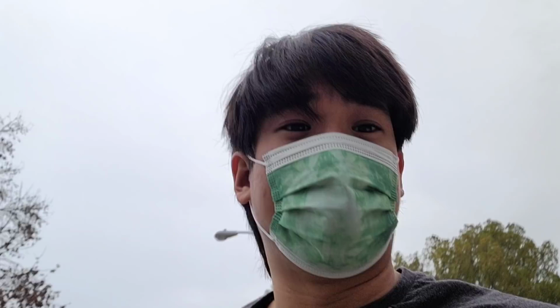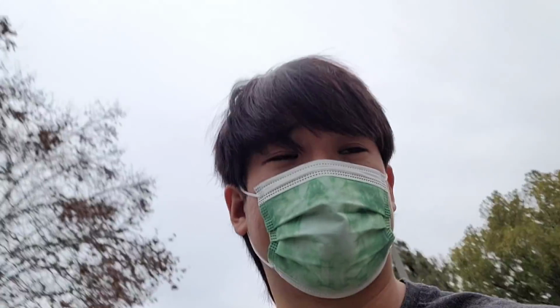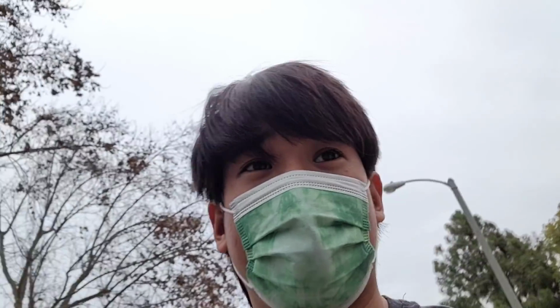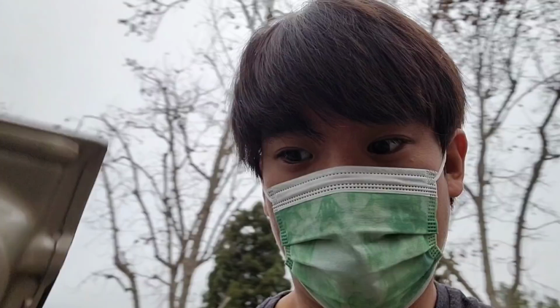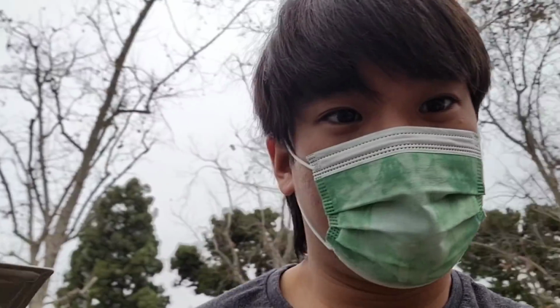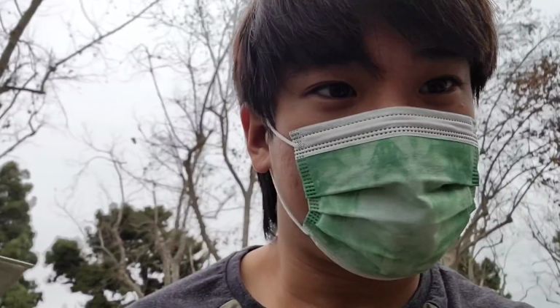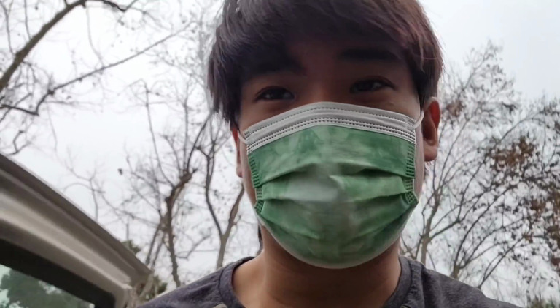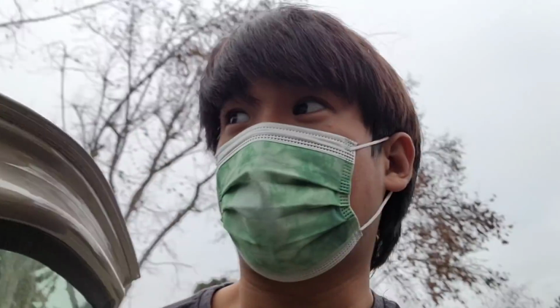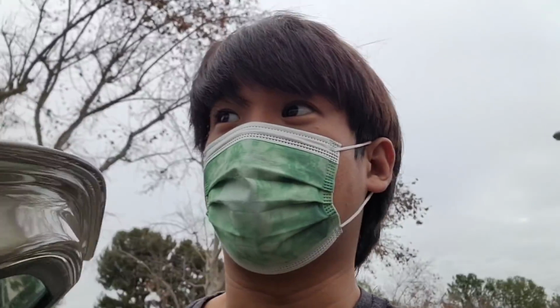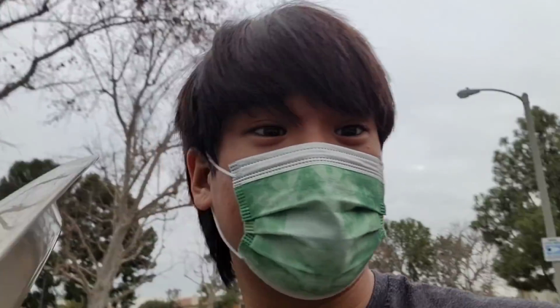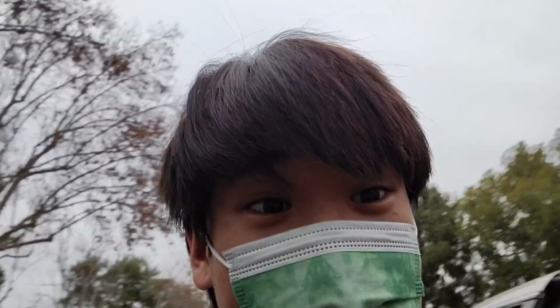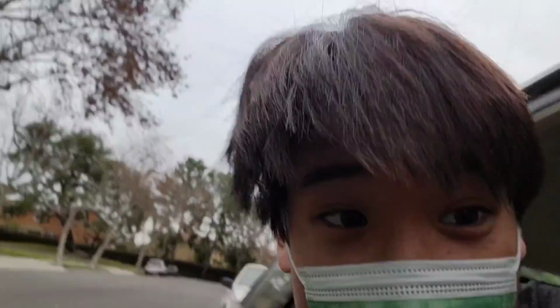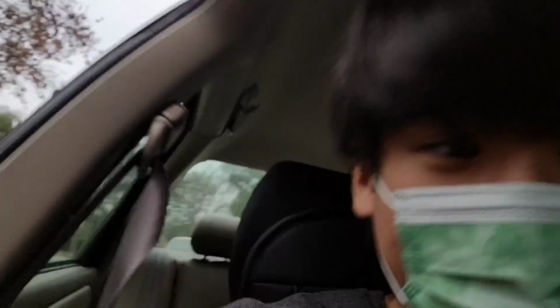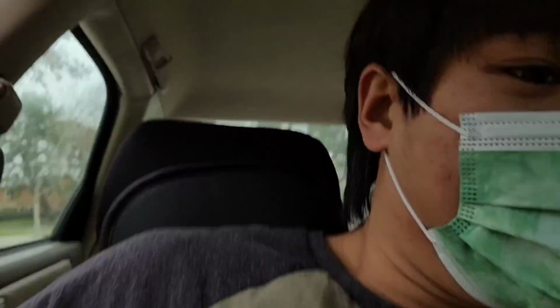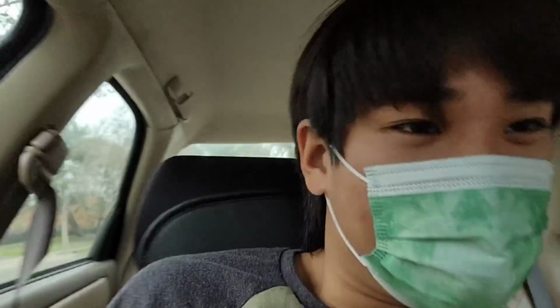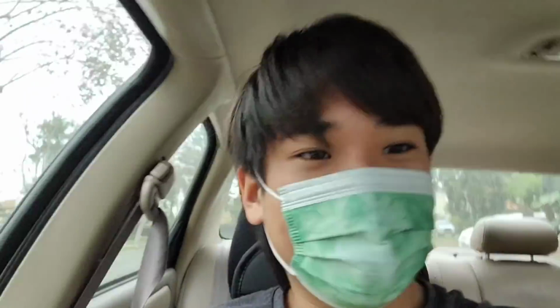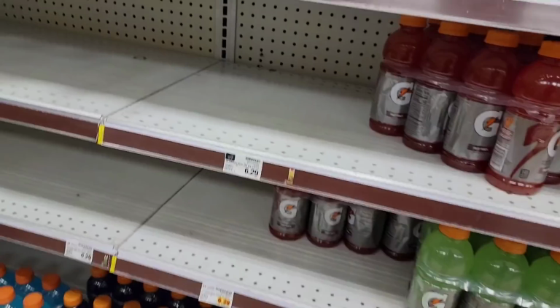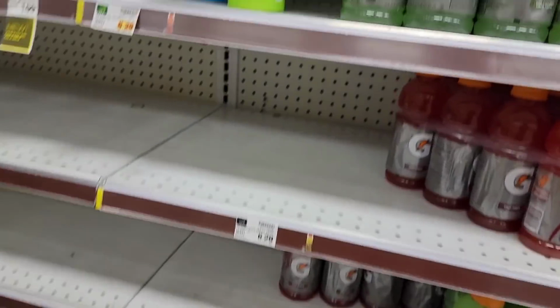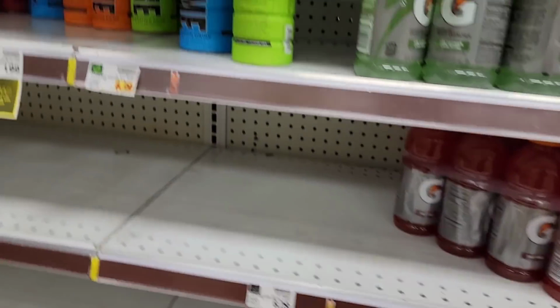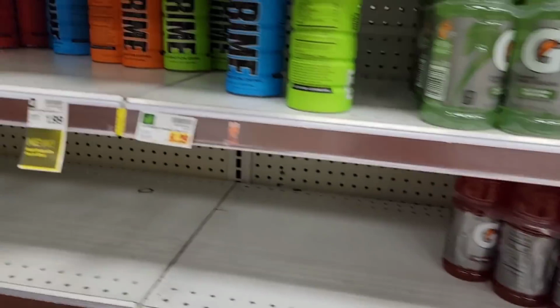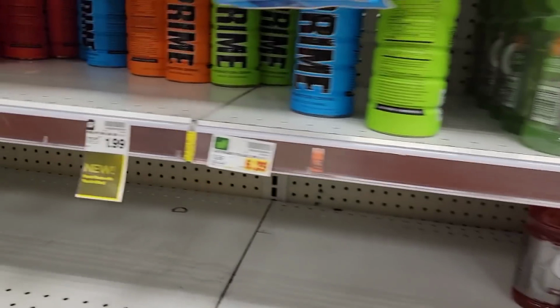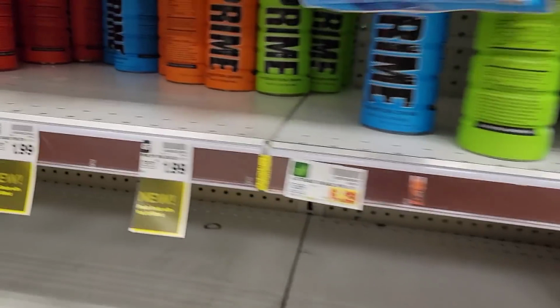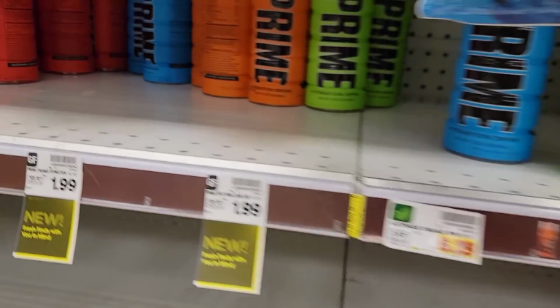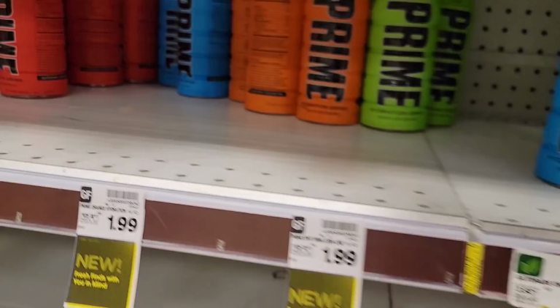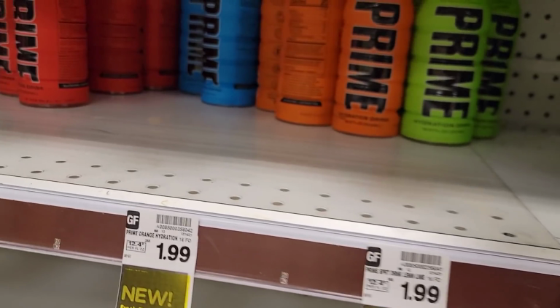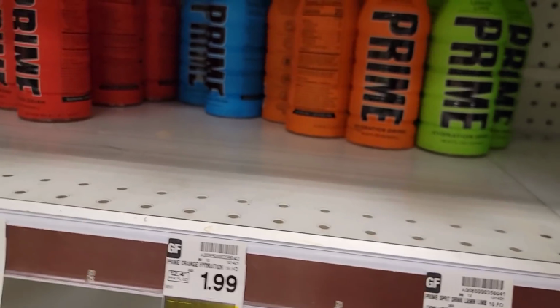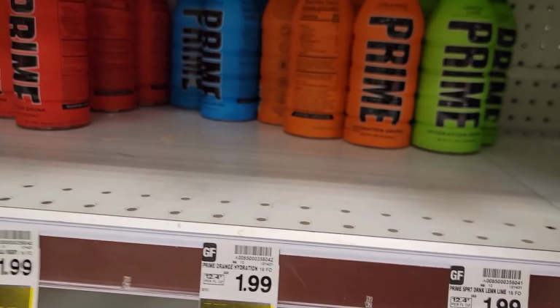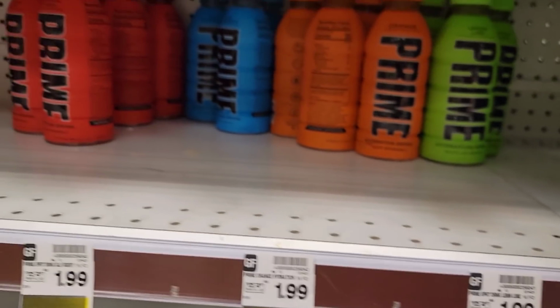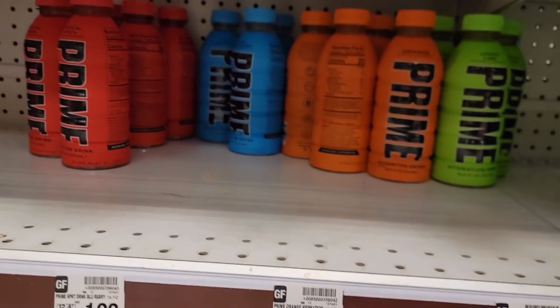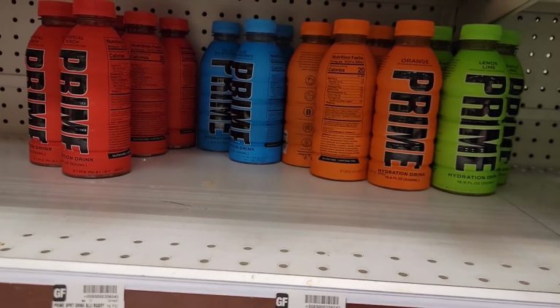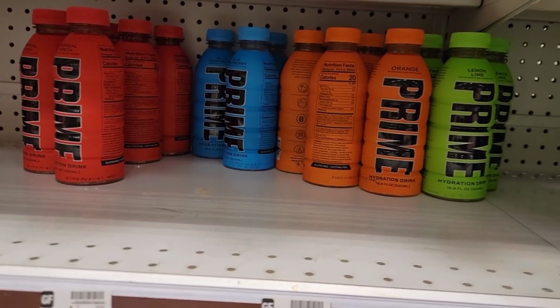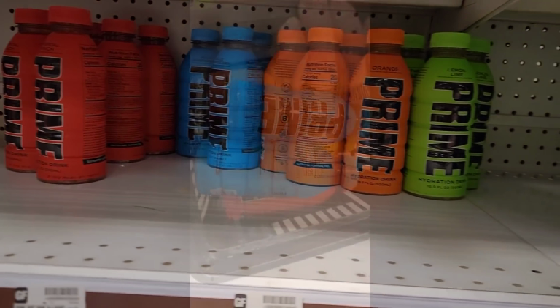Next day — apparently they have them in stock, so we're gonna see if they have it. She's very nice.